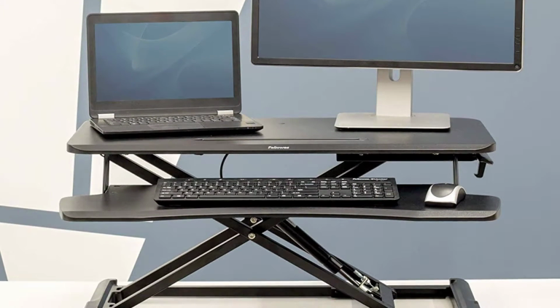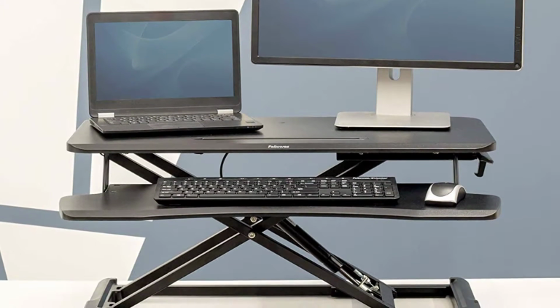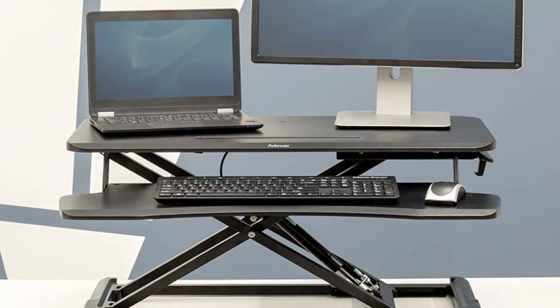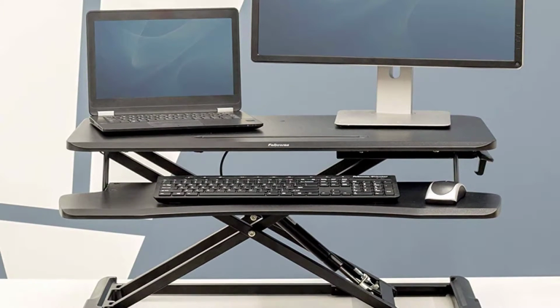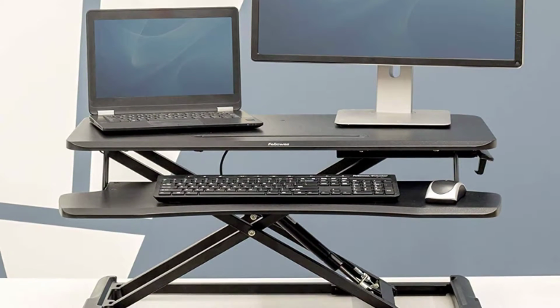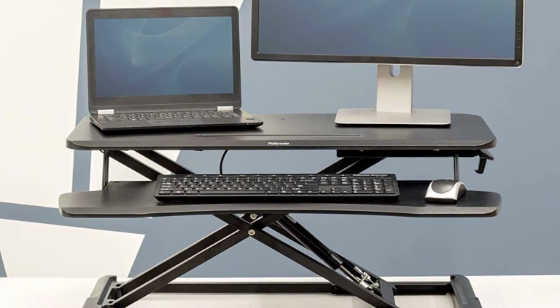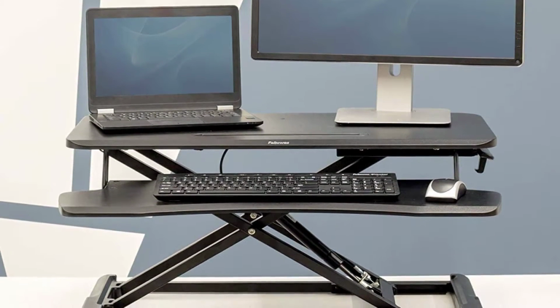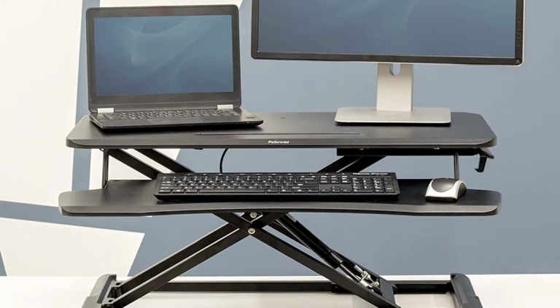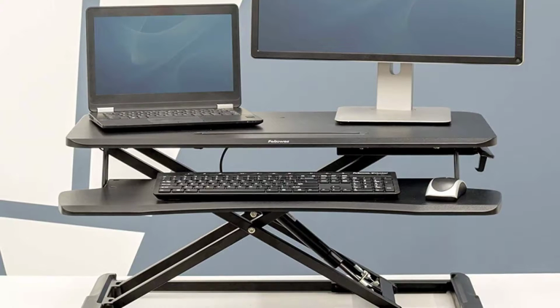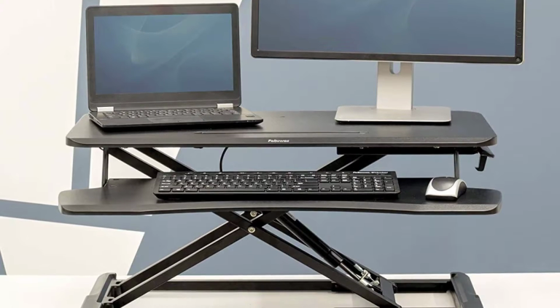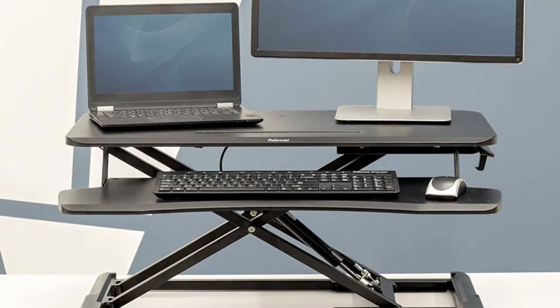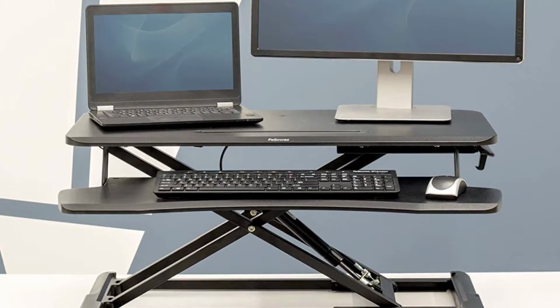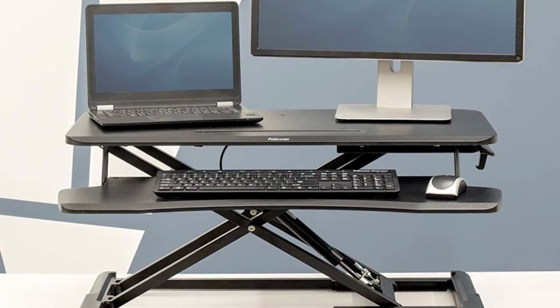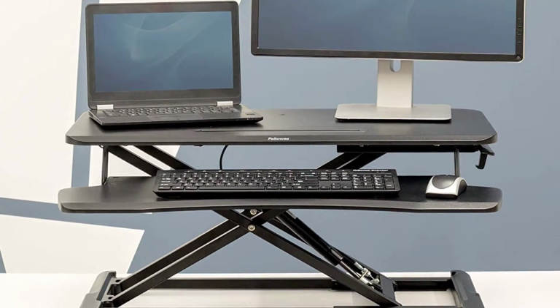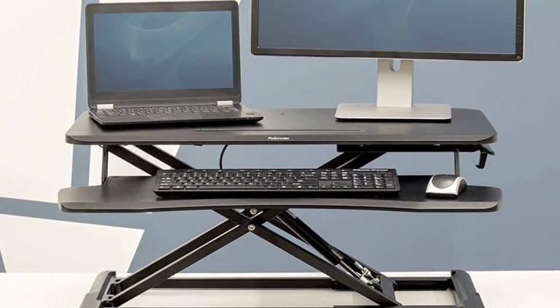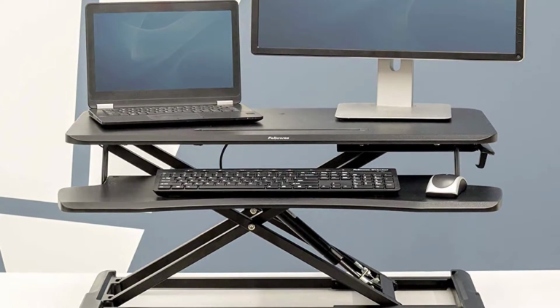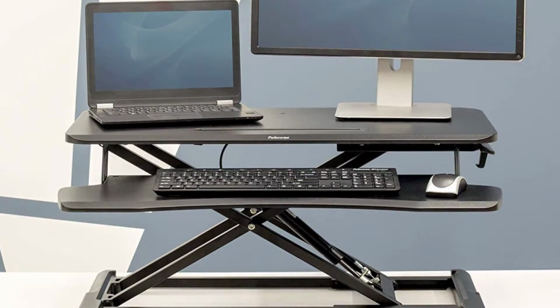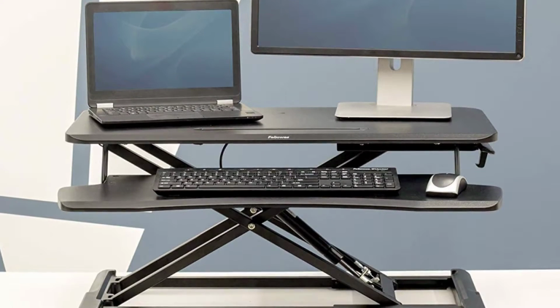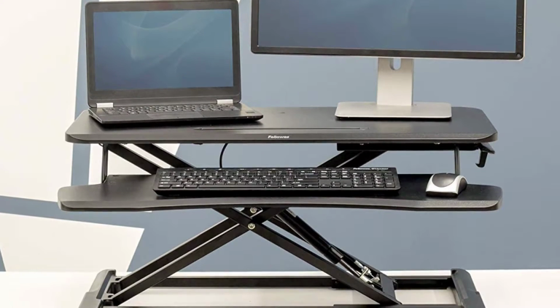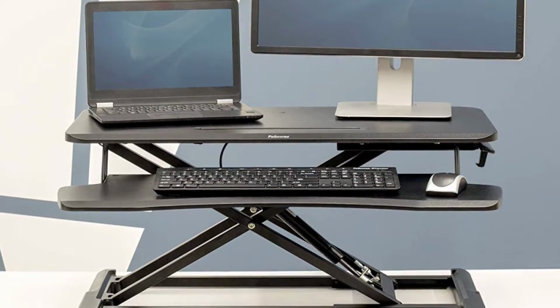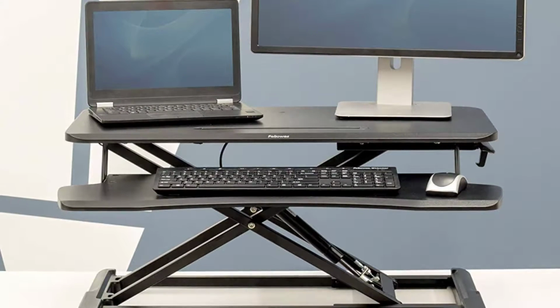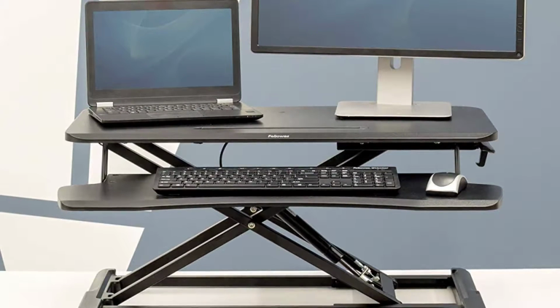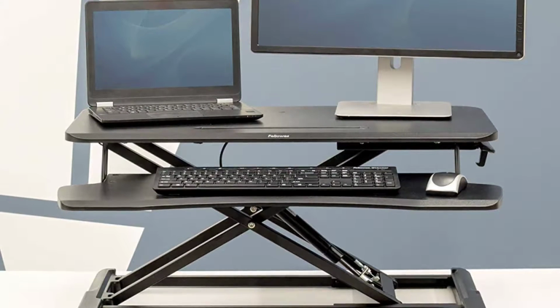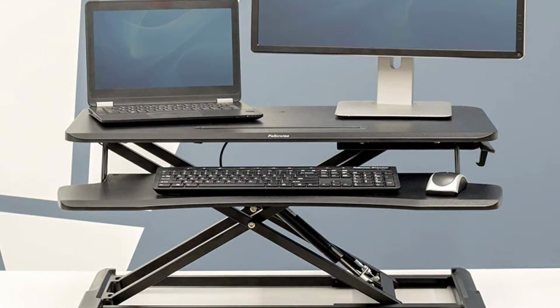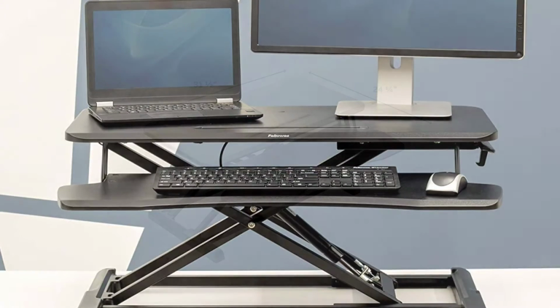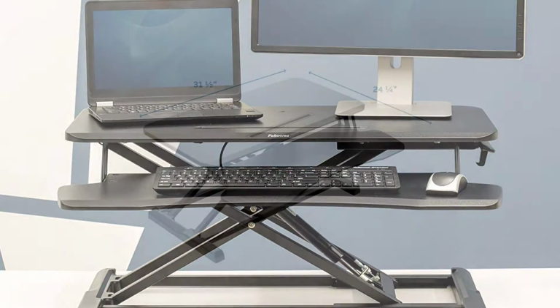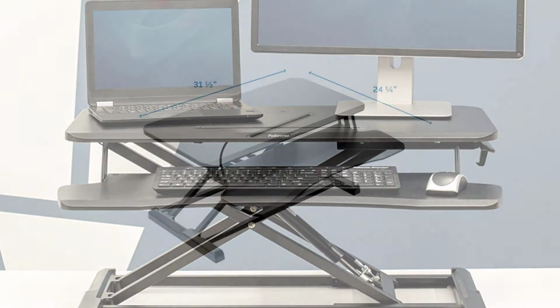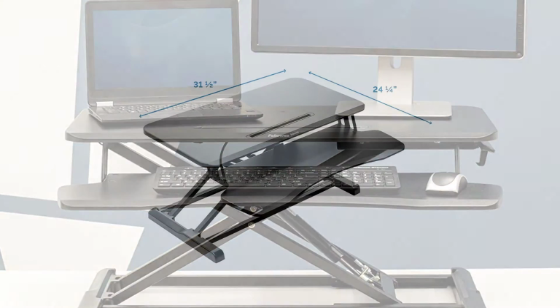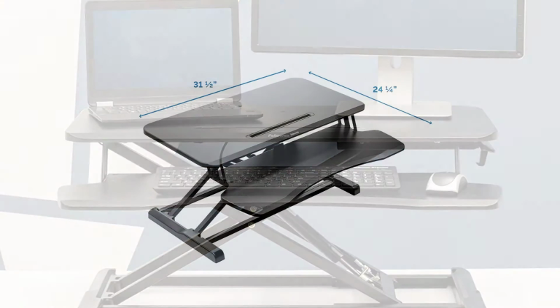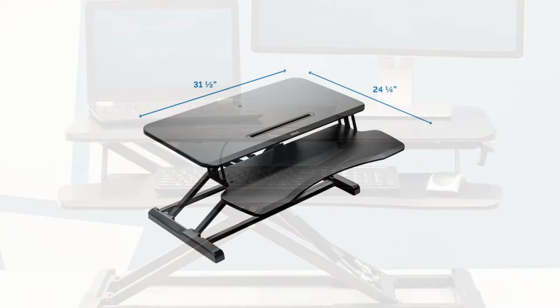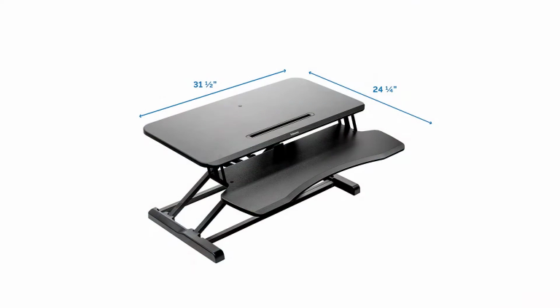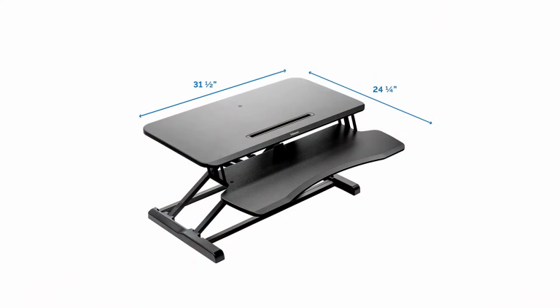The removable lower platform is easy to install and can be used for your keyboard and mouse or as a separate writing platform.